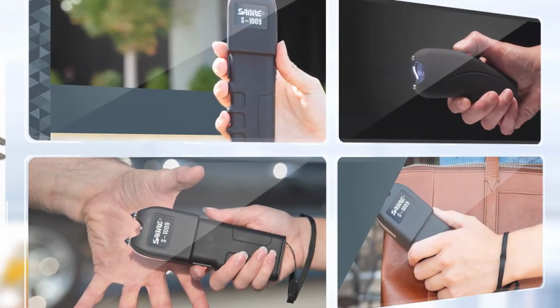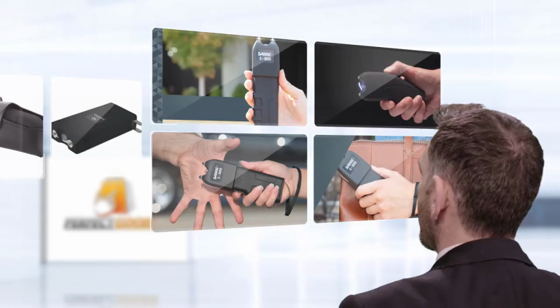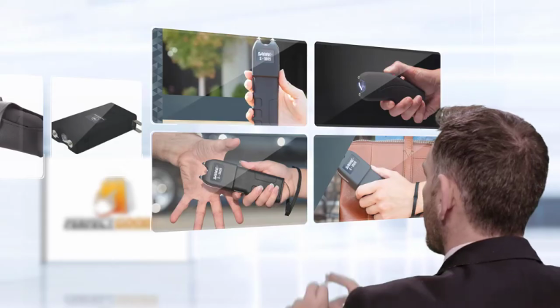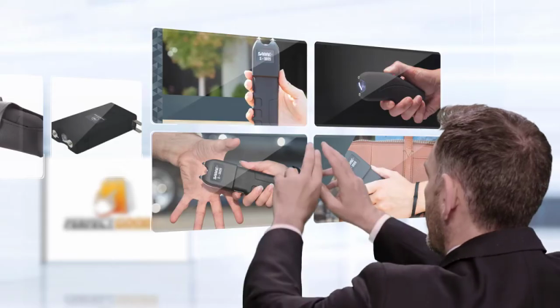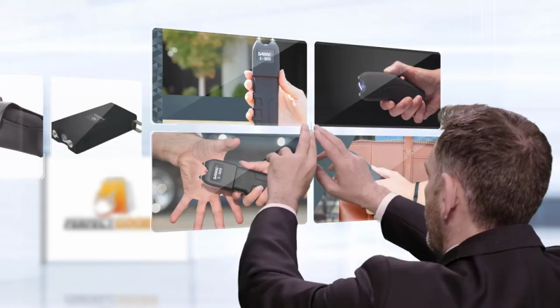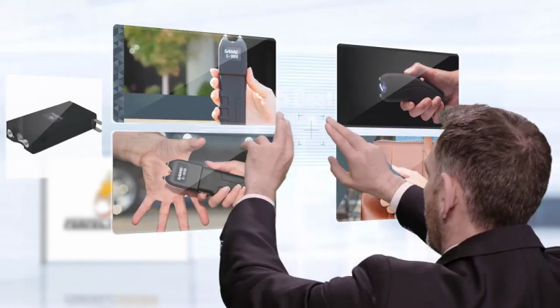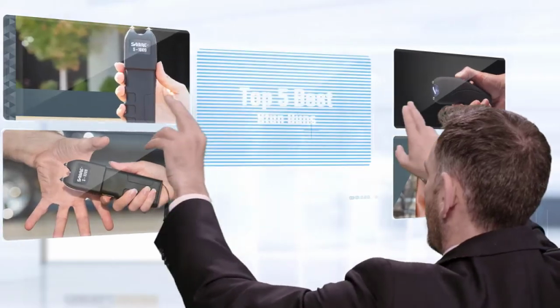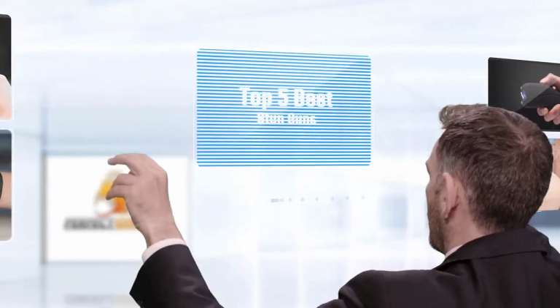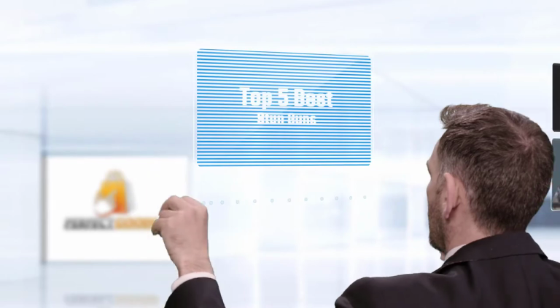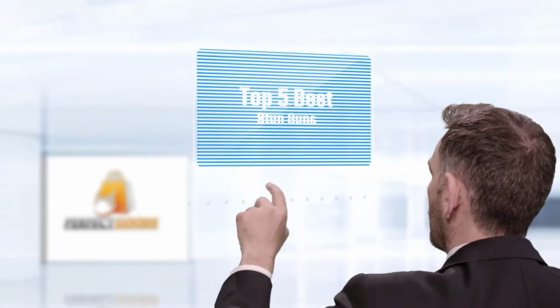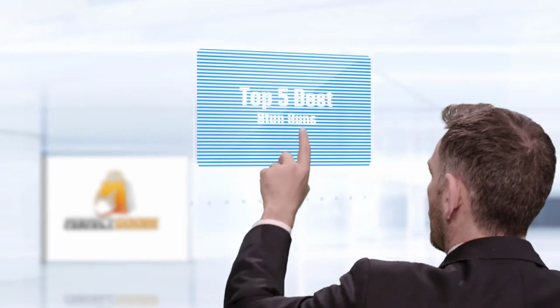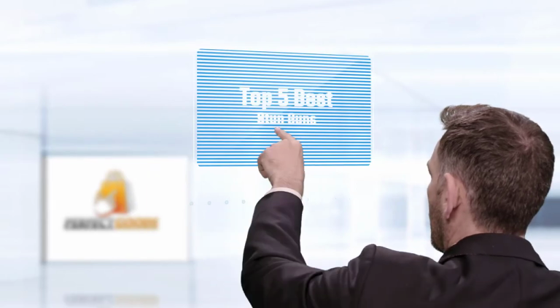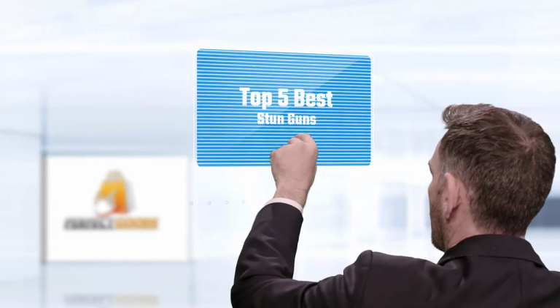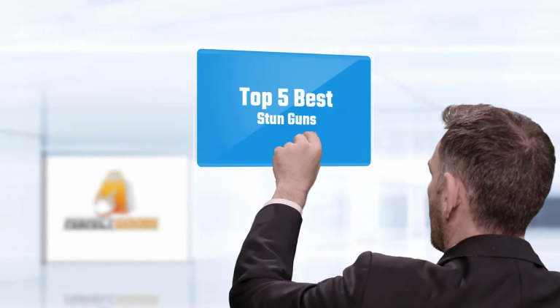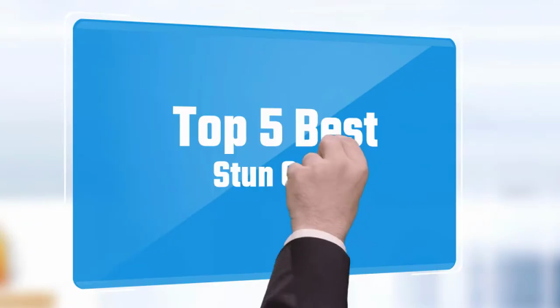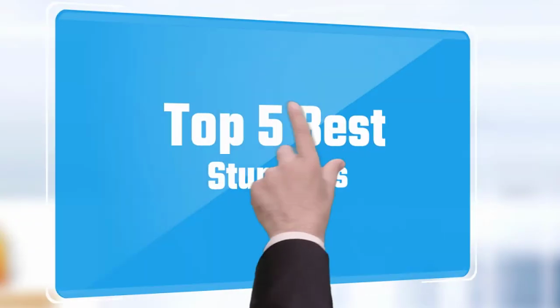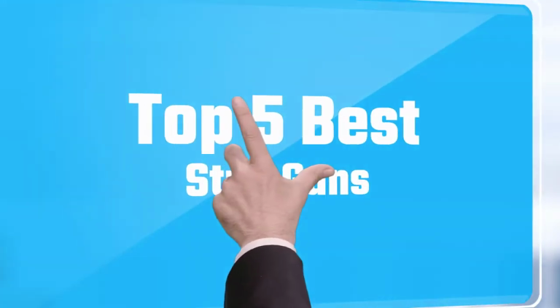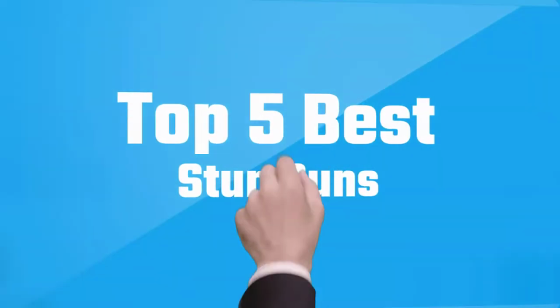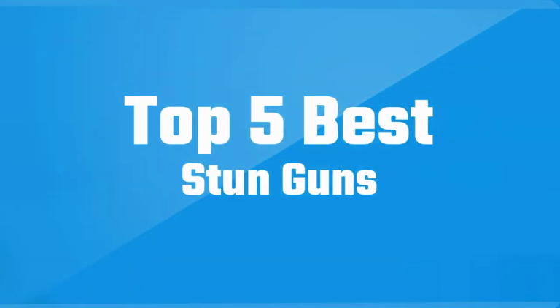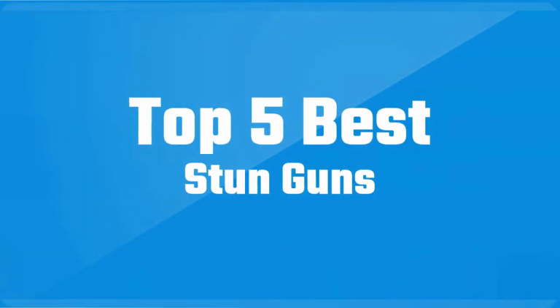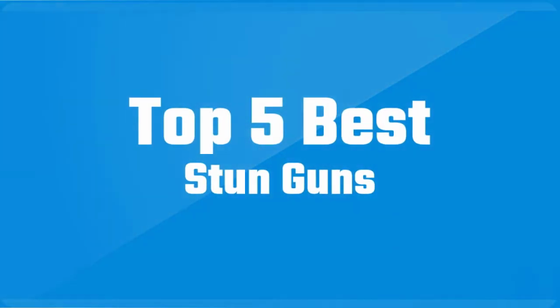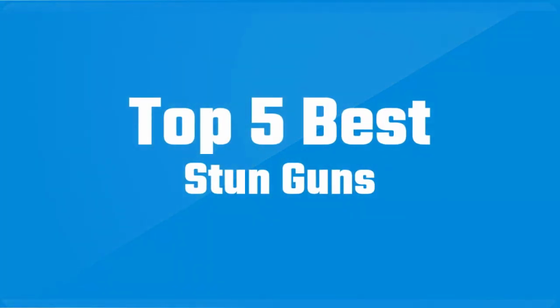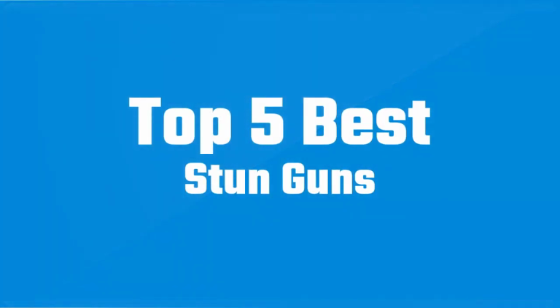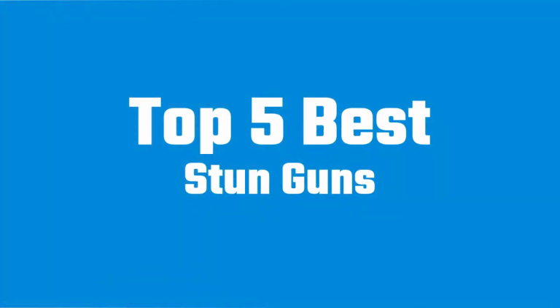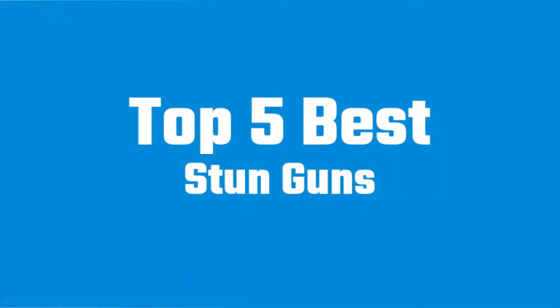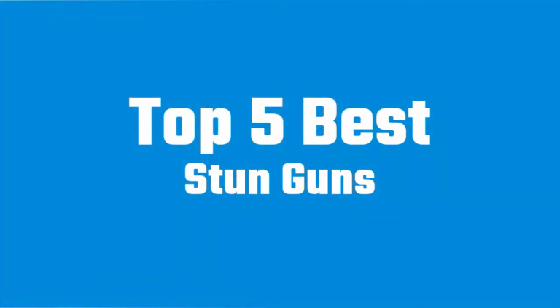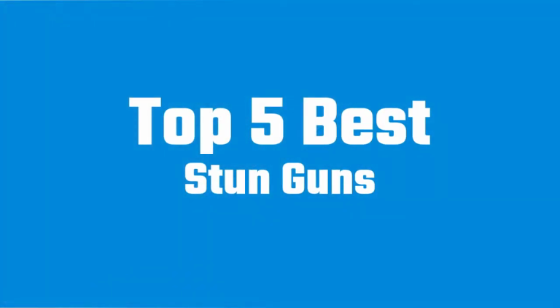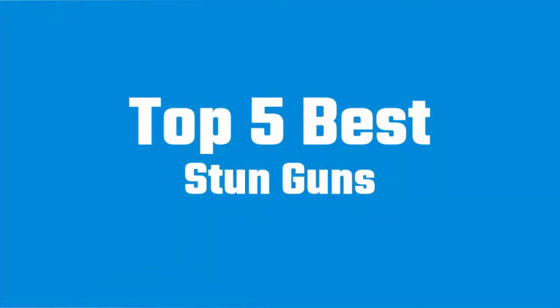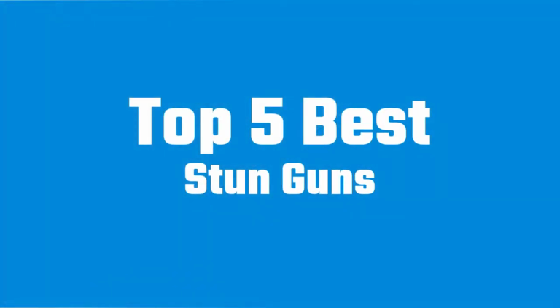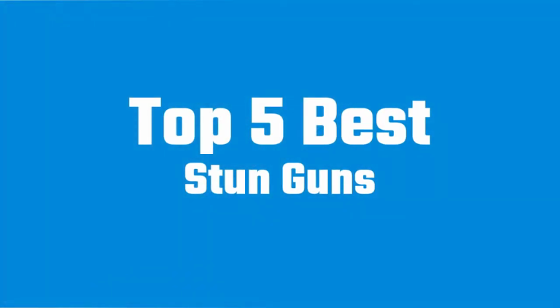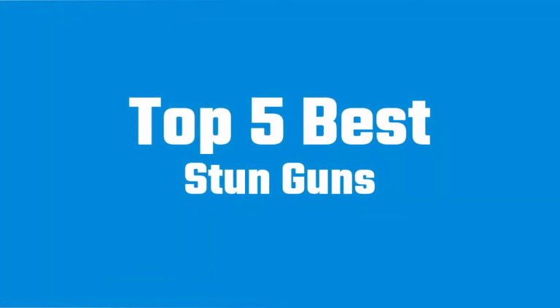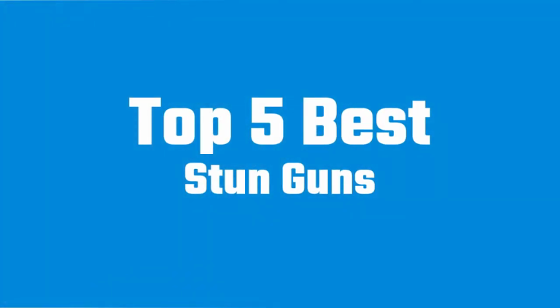If you are looking for the best stun gun, here is a collection you have got to see. Let's get started.